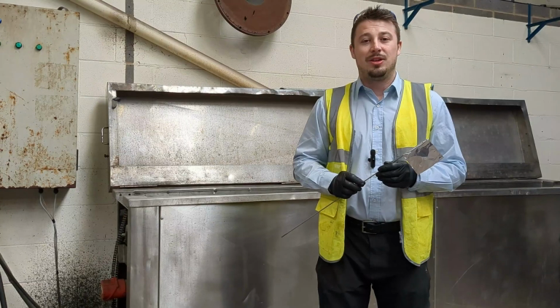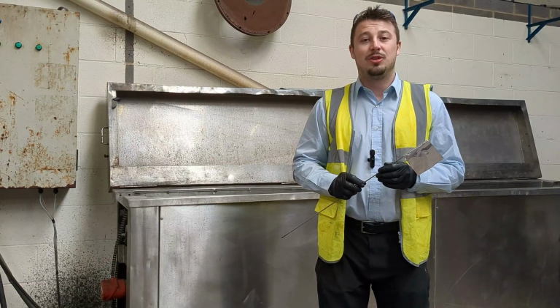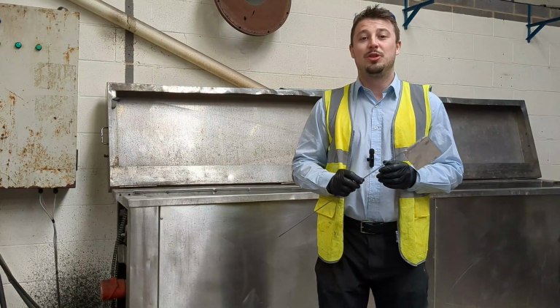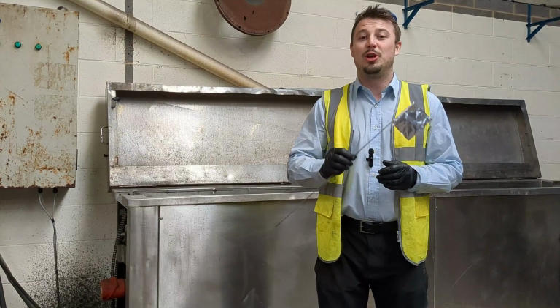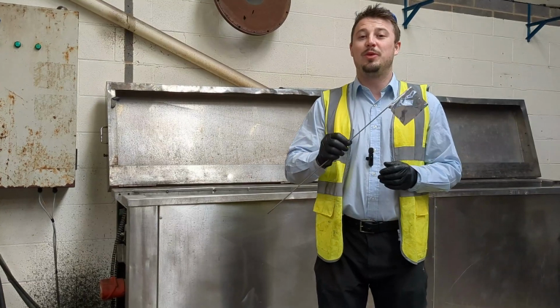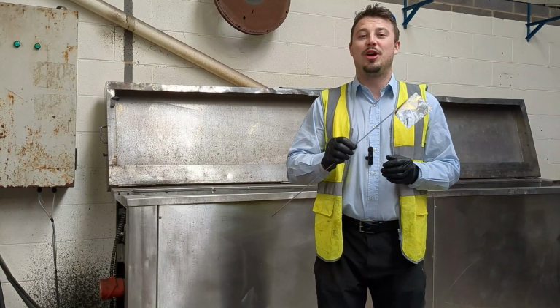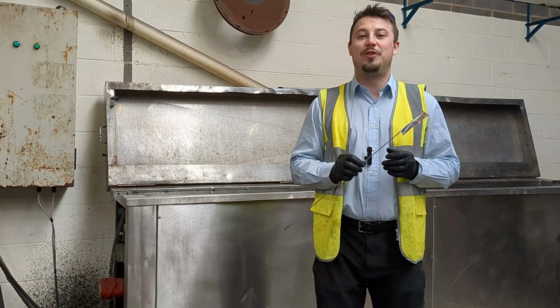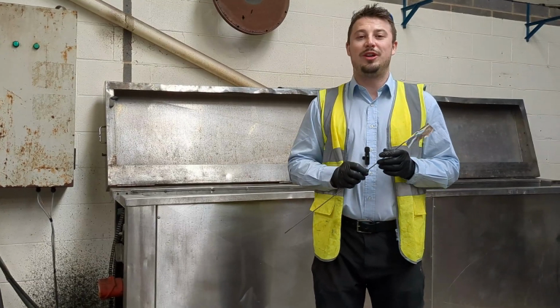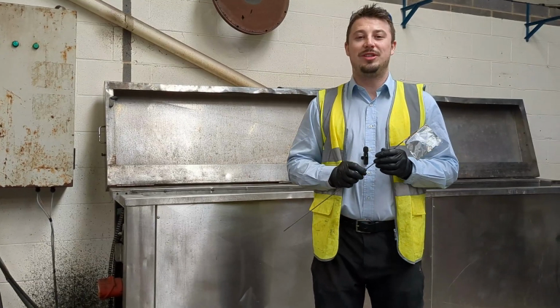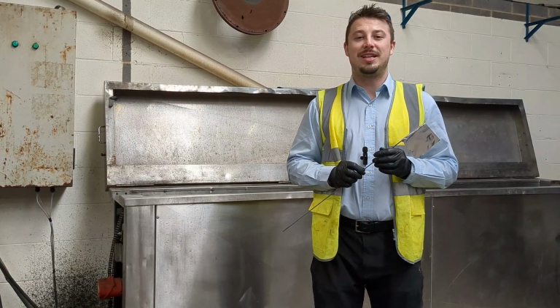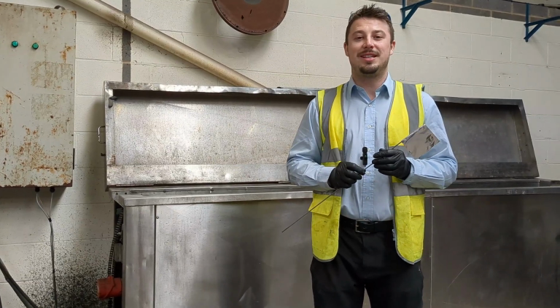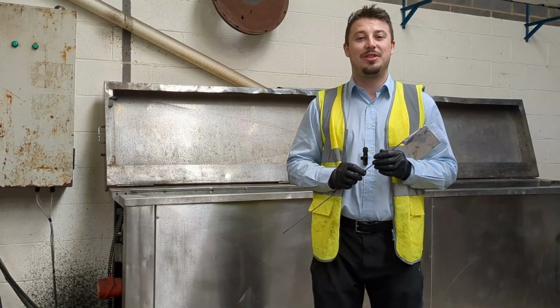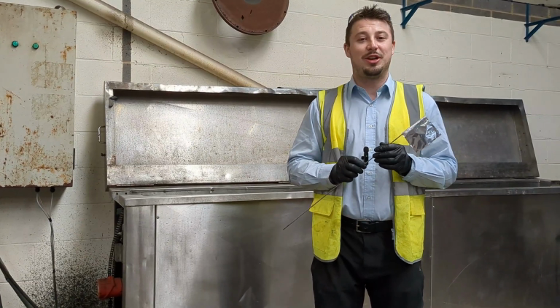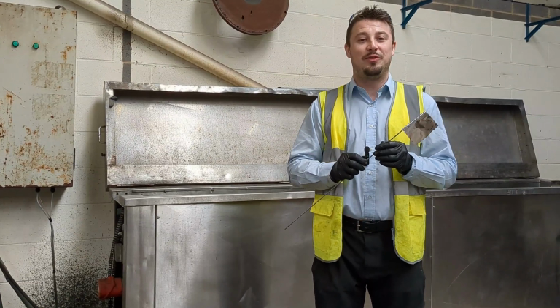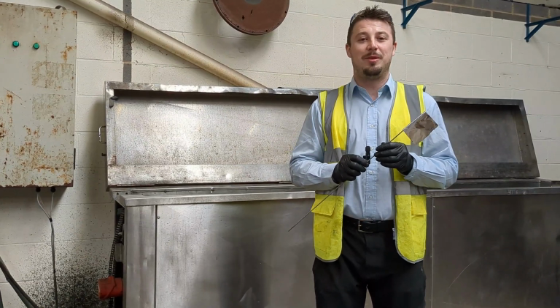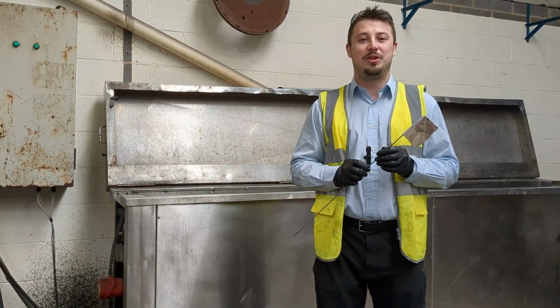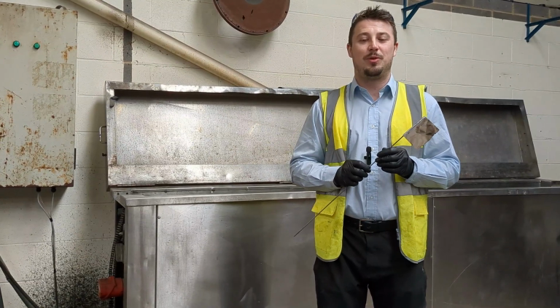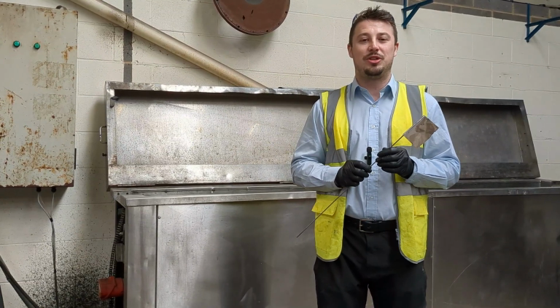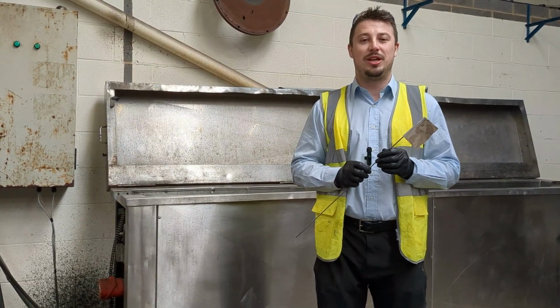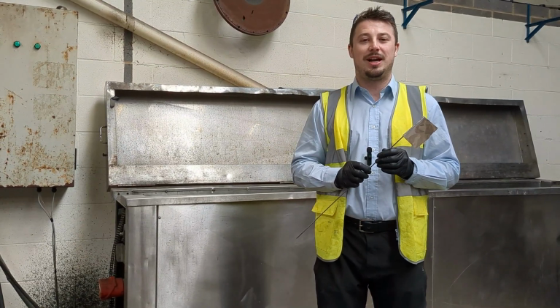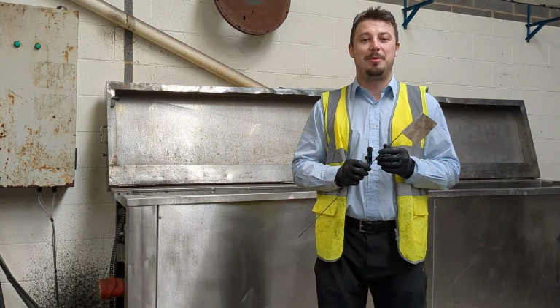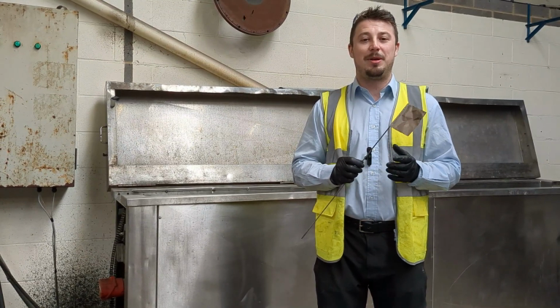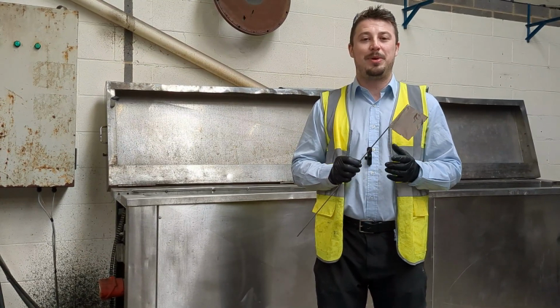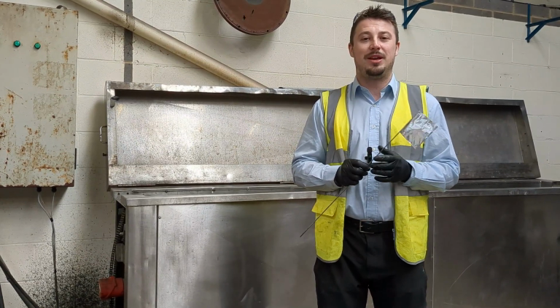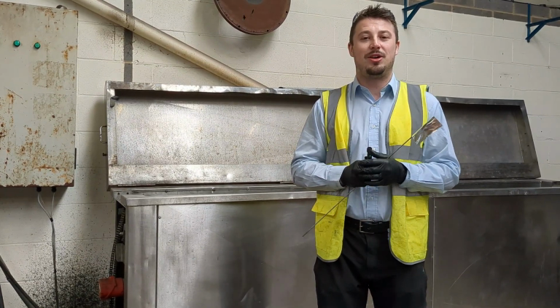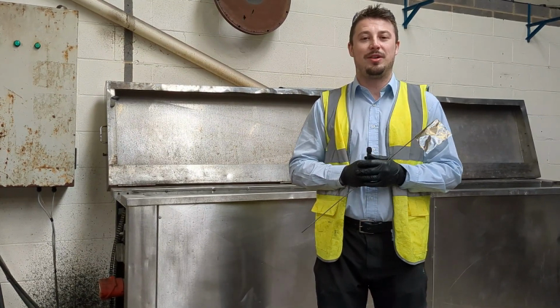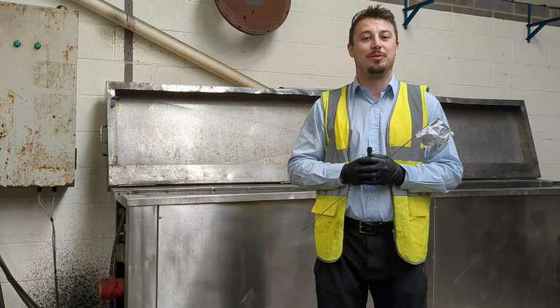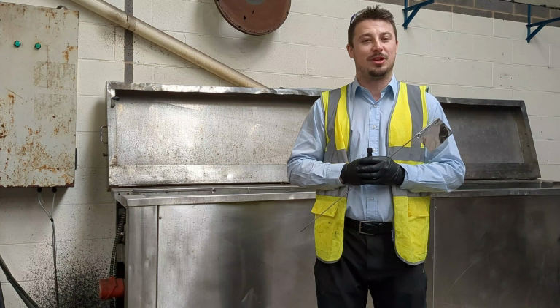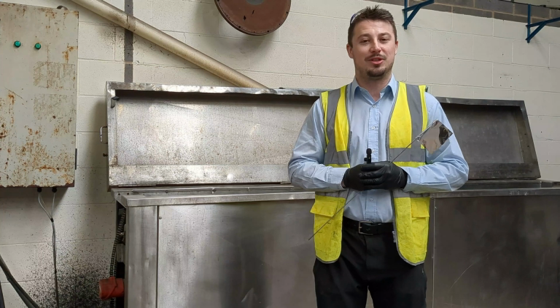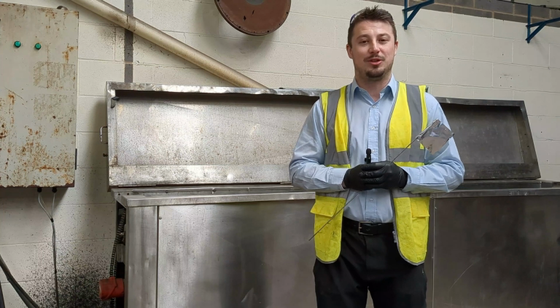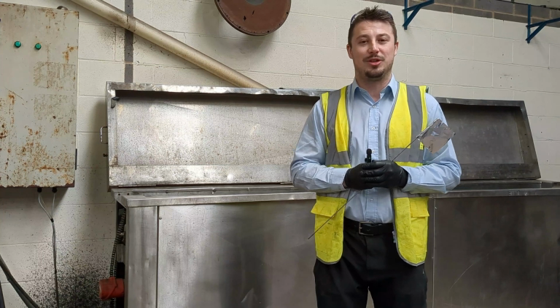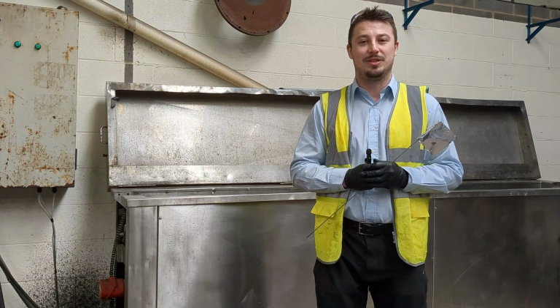Good luck with your foil test. Thank you very much for watching. I'm Ben Peacock from Sonic Solutions.